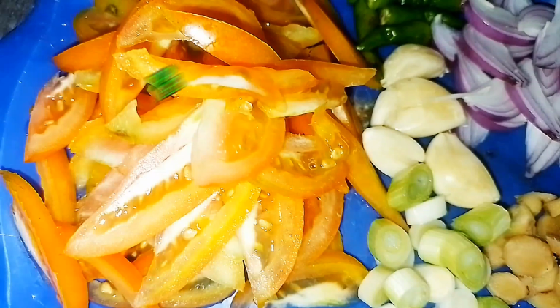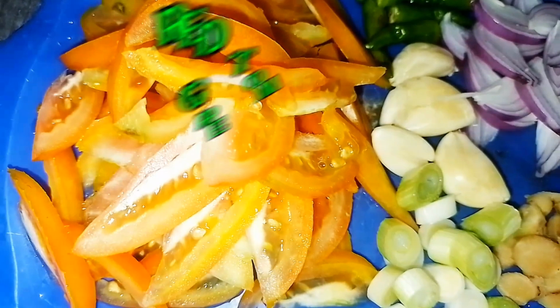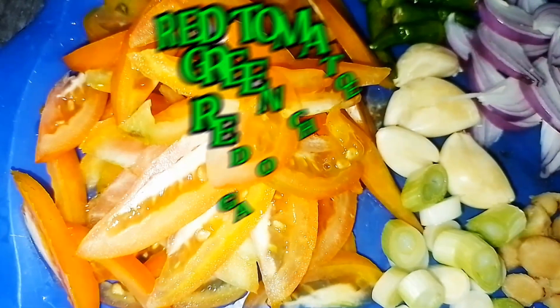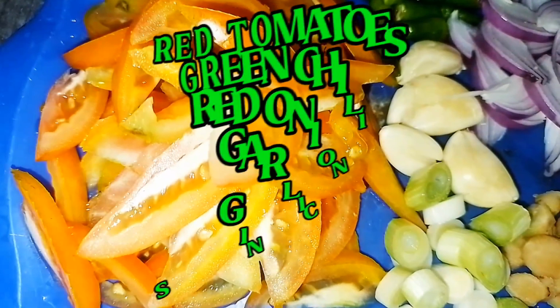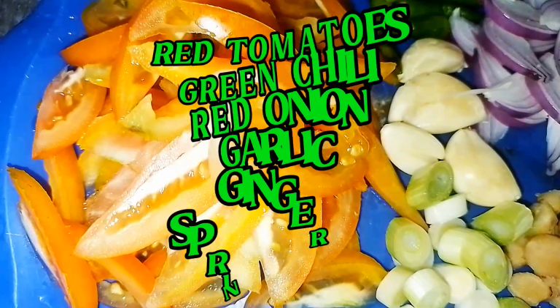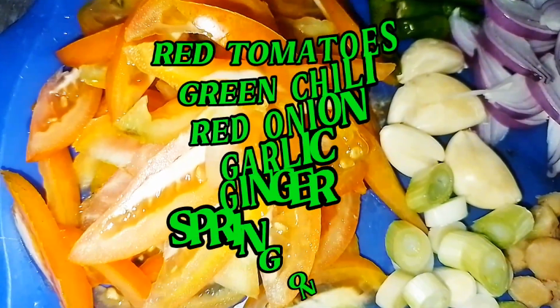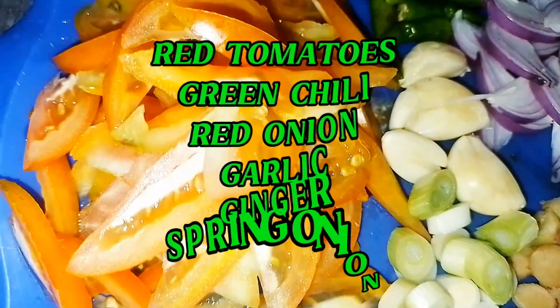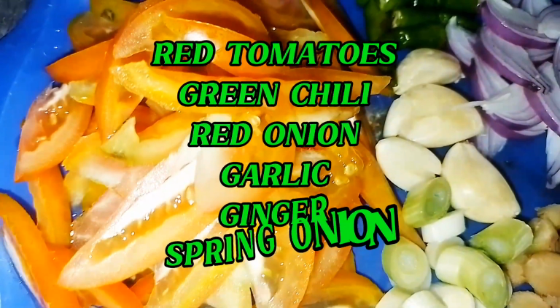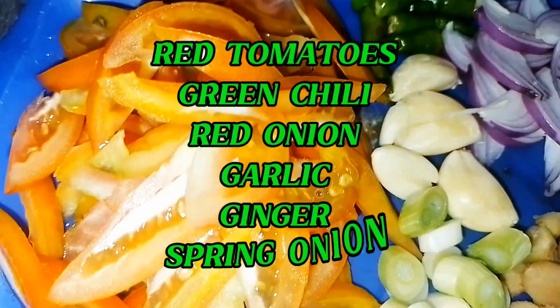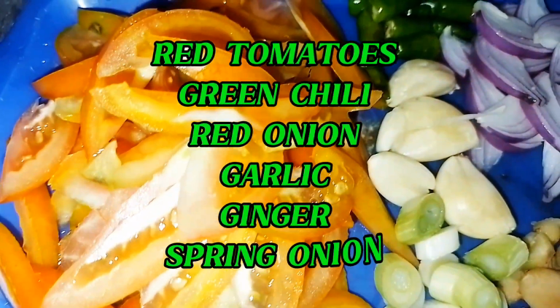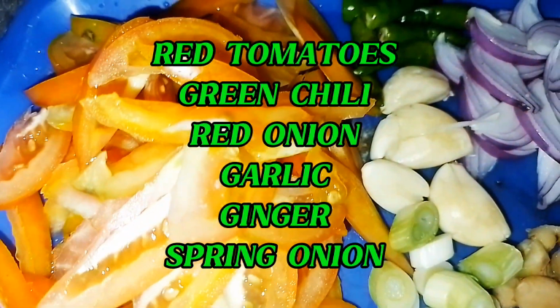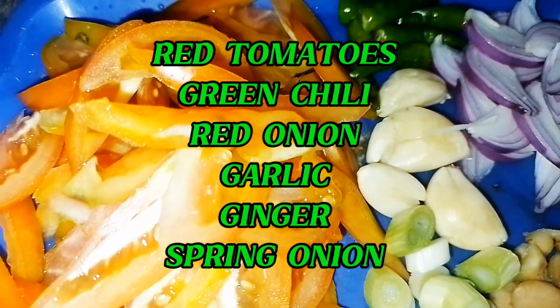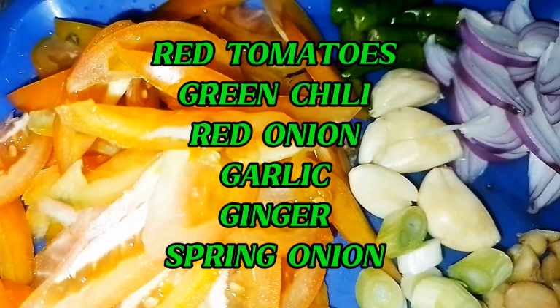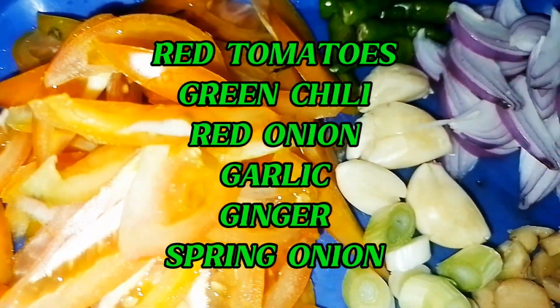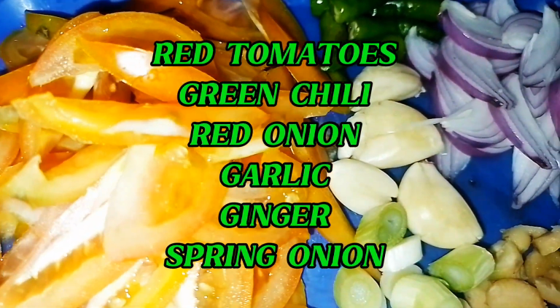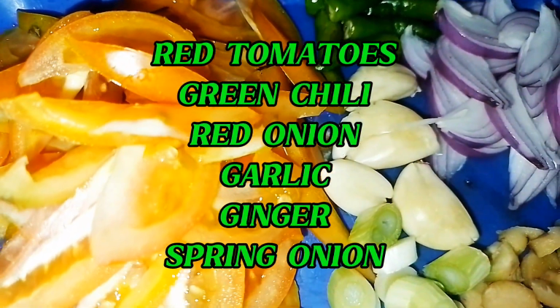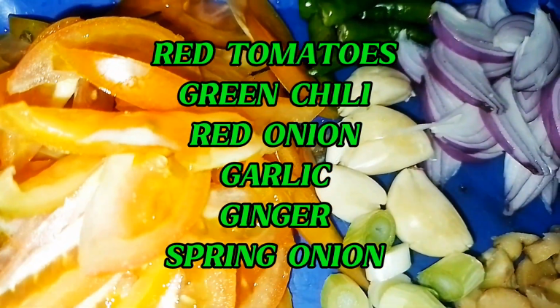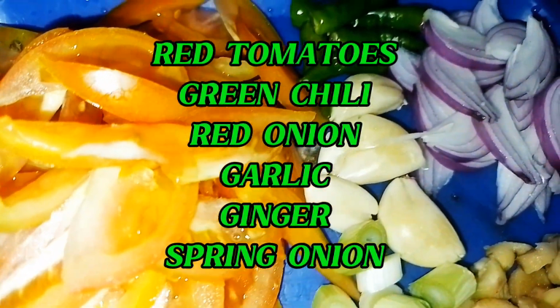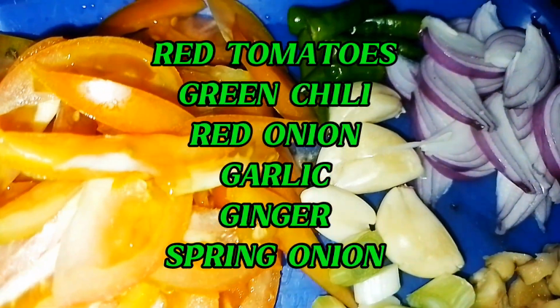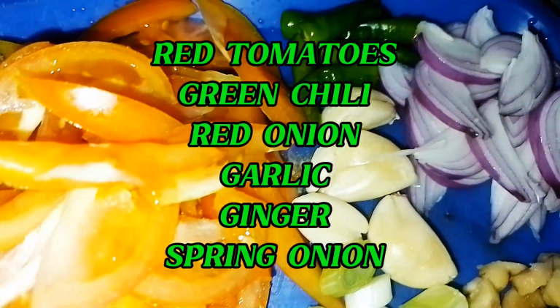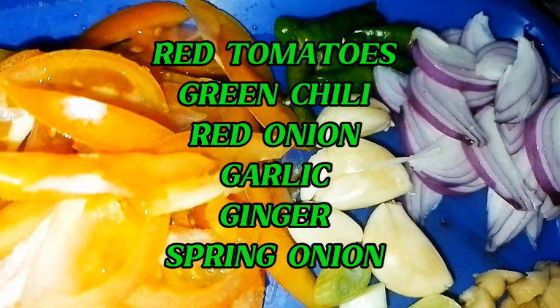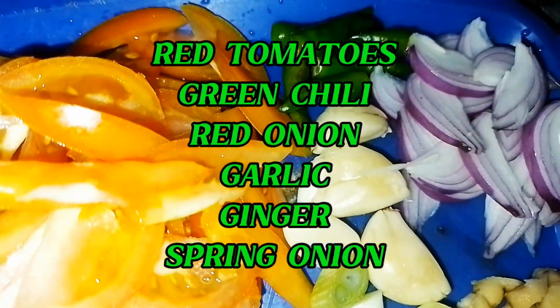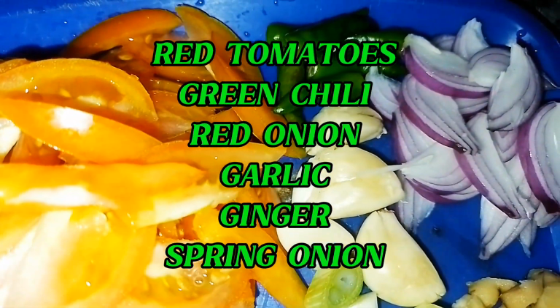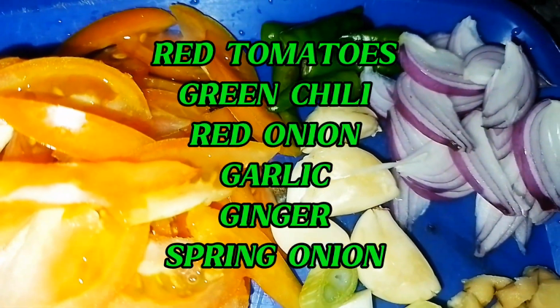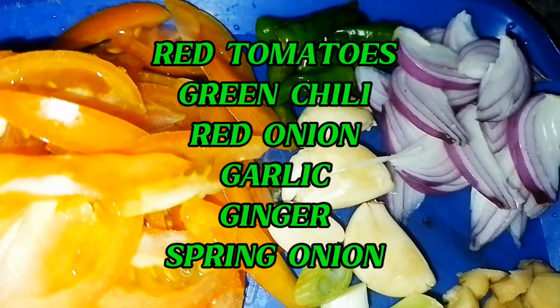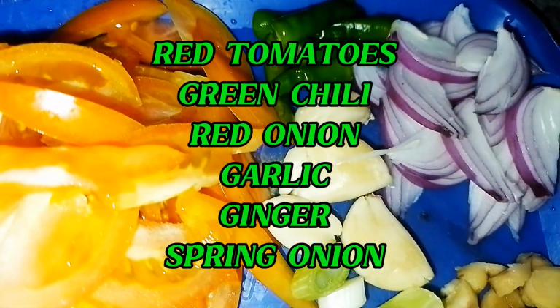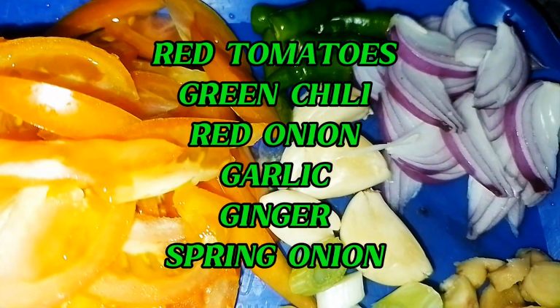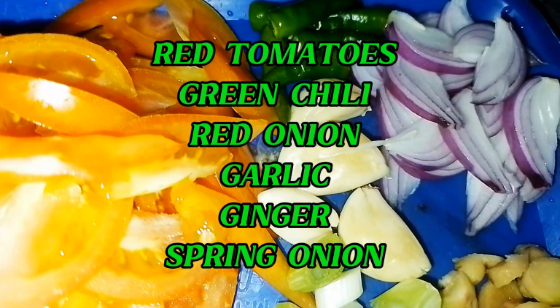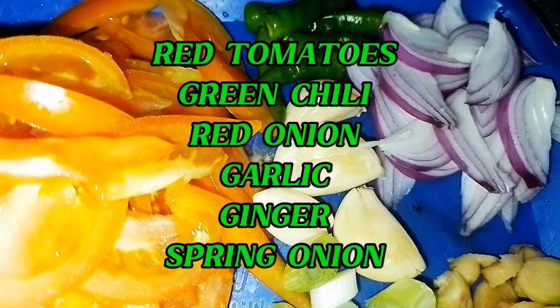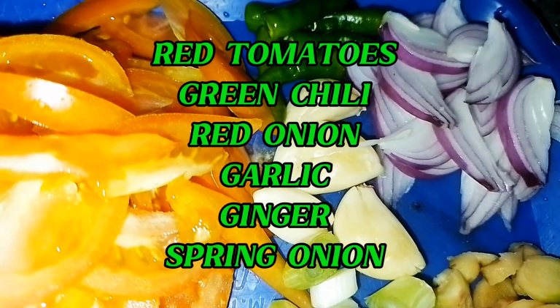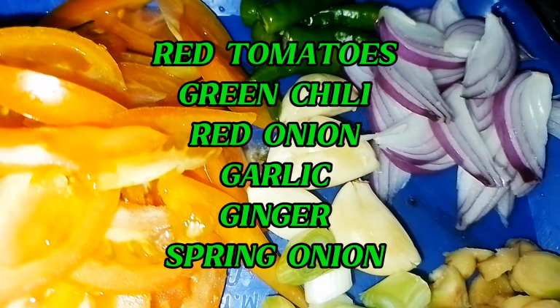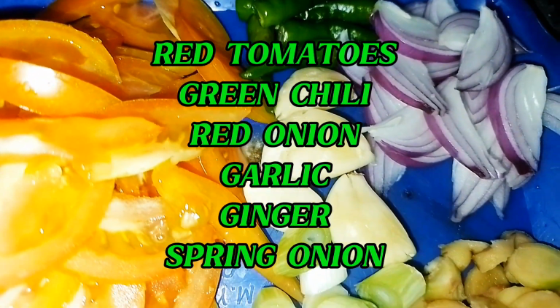Red tomatoes, green chili, red onion, garlic, ginger, spring onion.